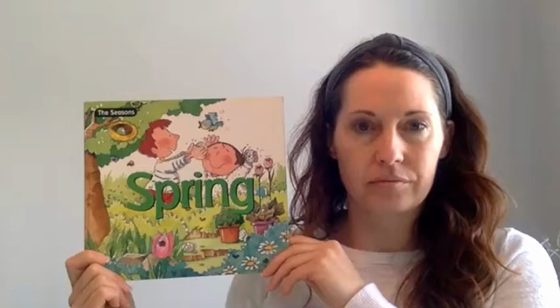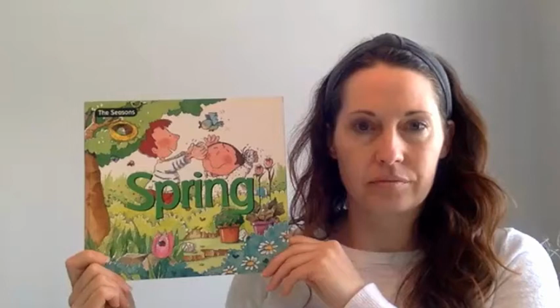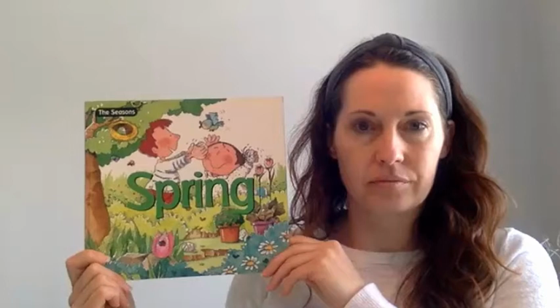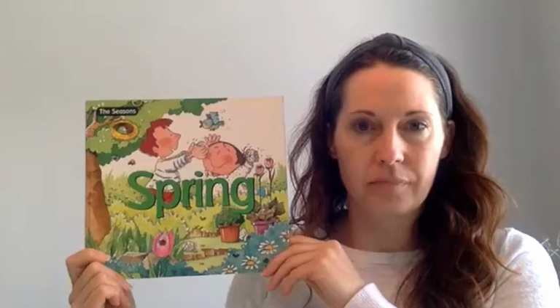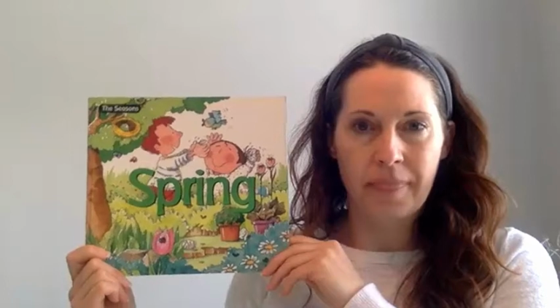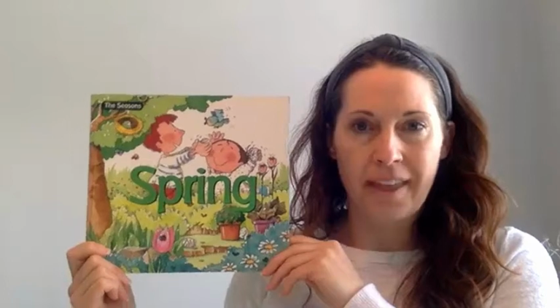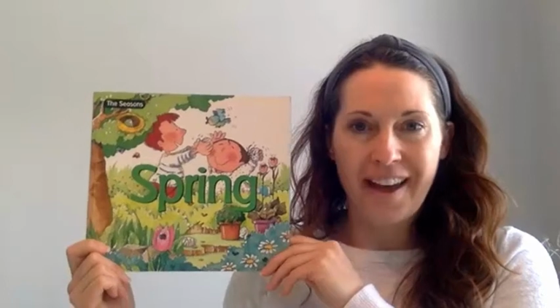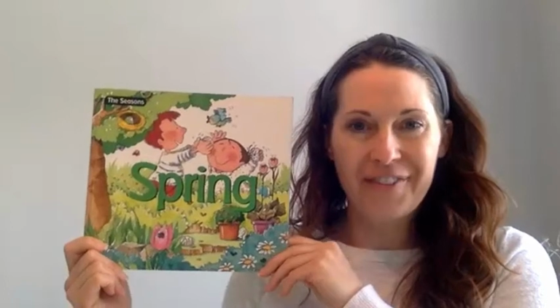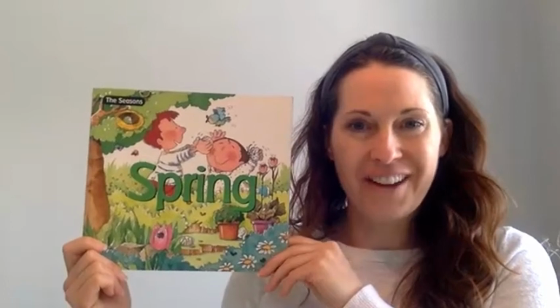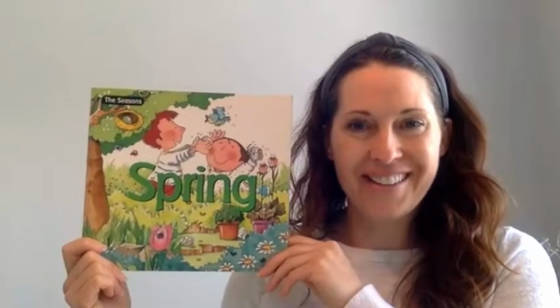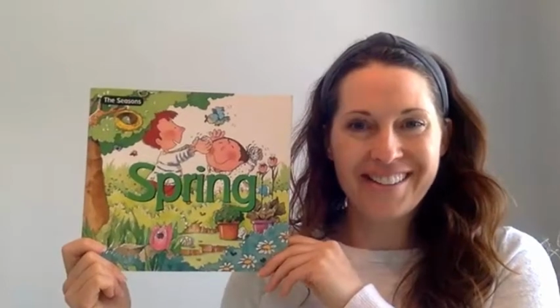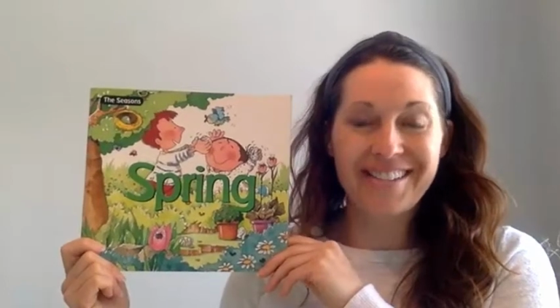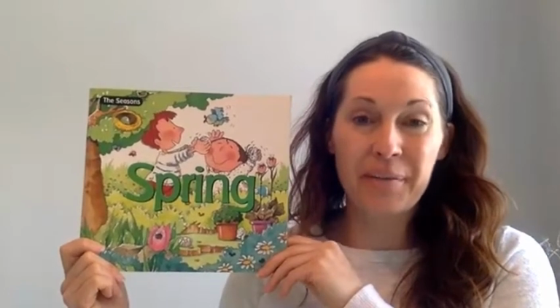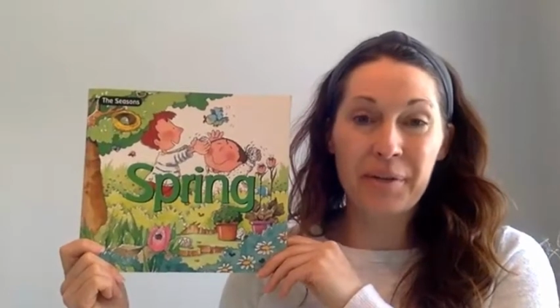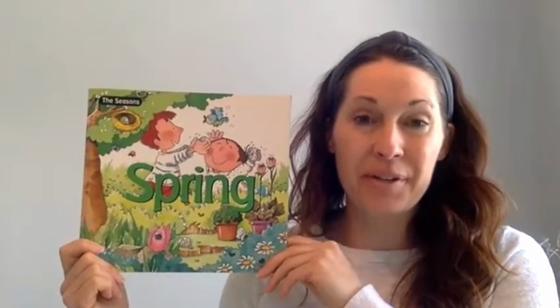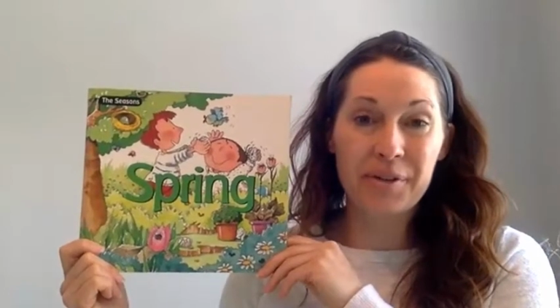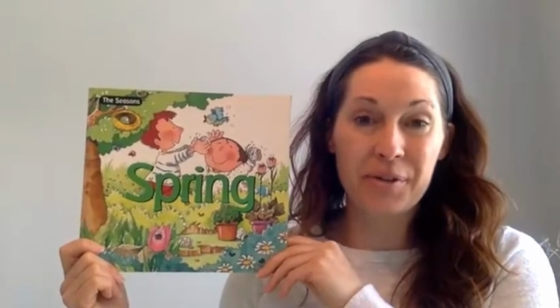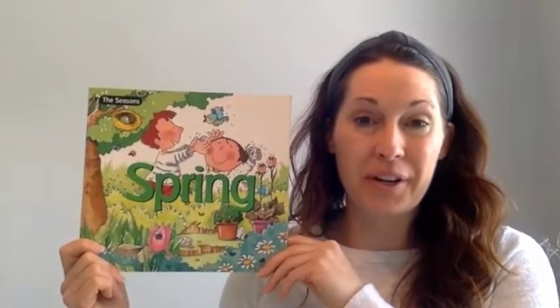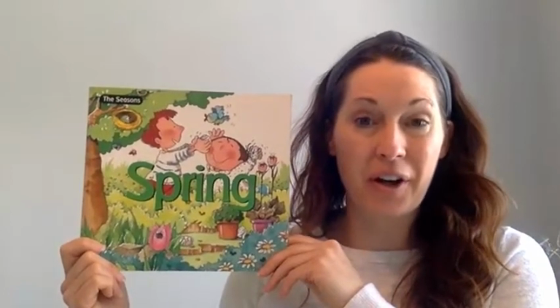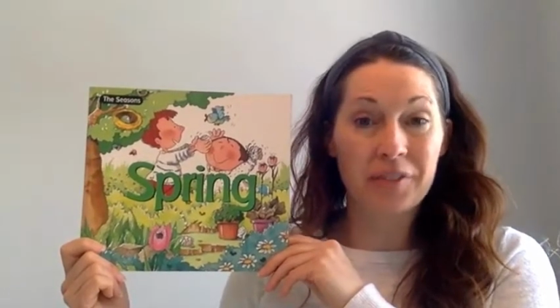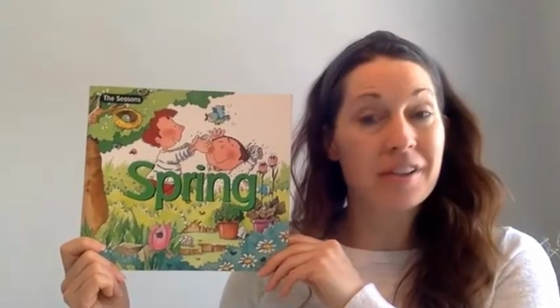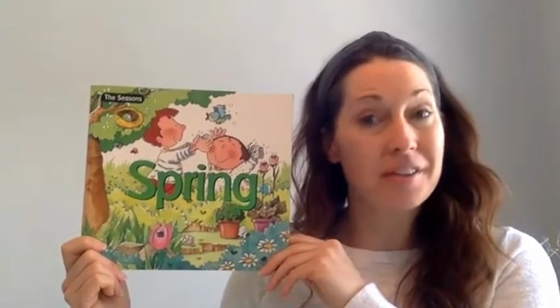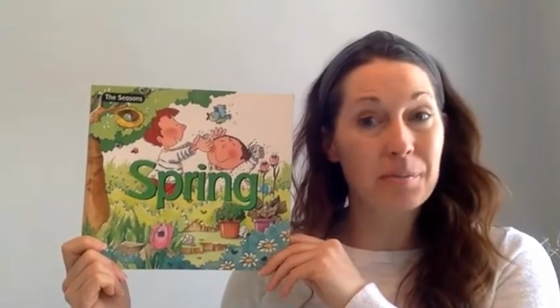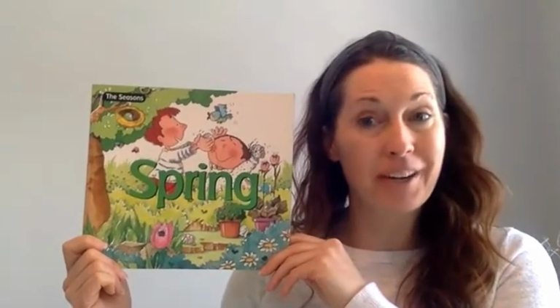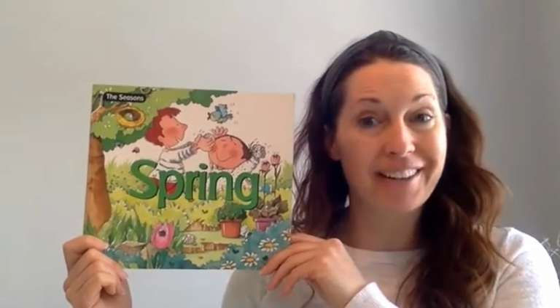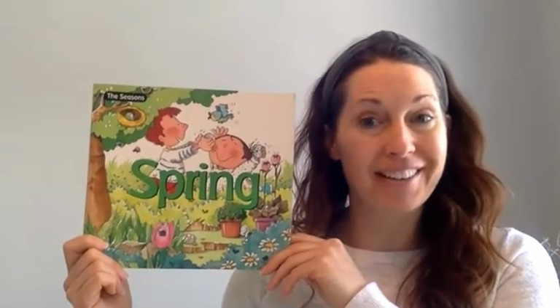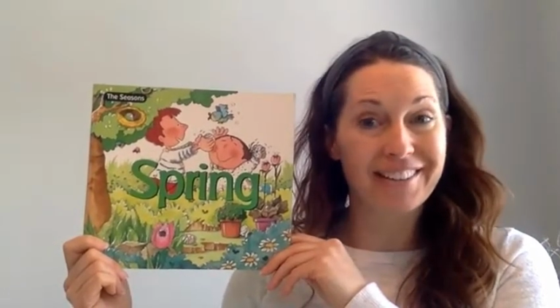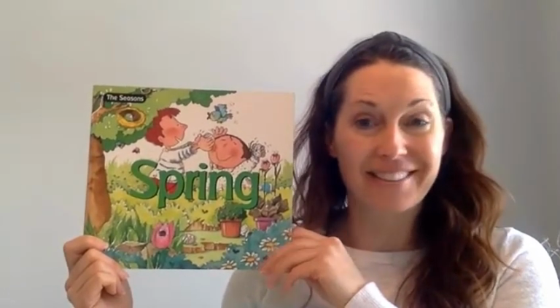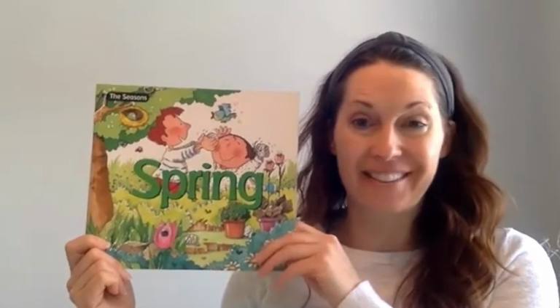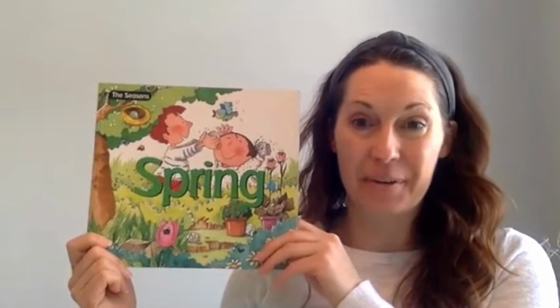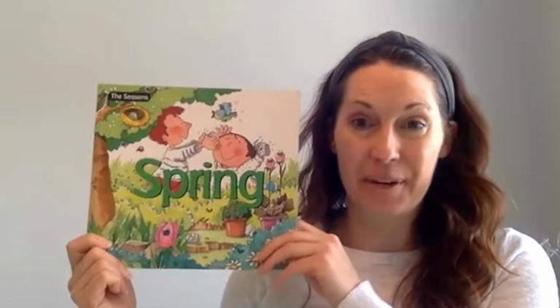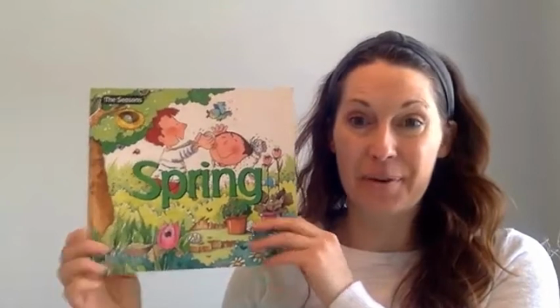Hi friends! Today I'm gonna read you a story called Spring. Here we go.